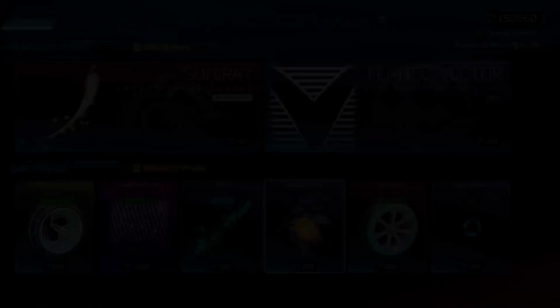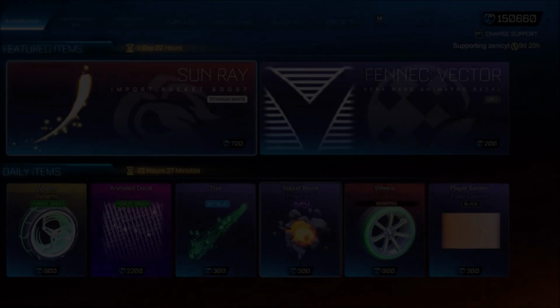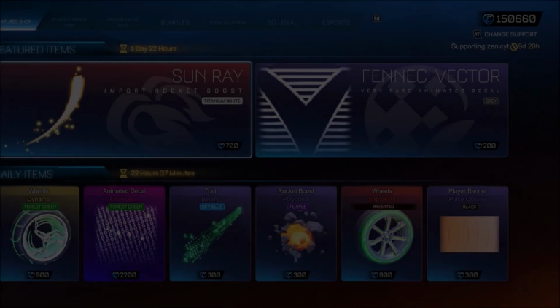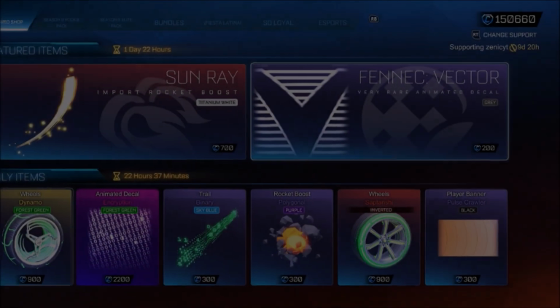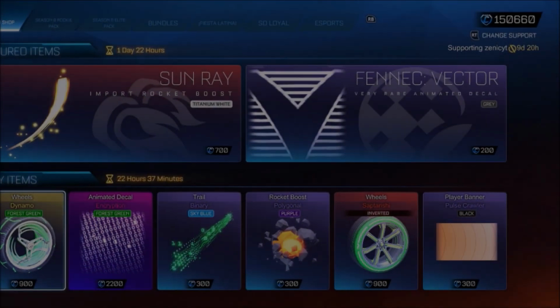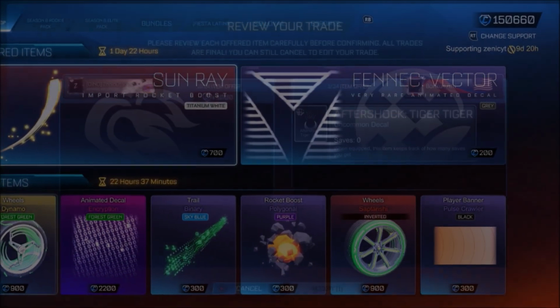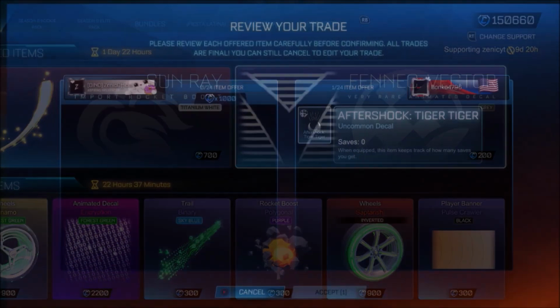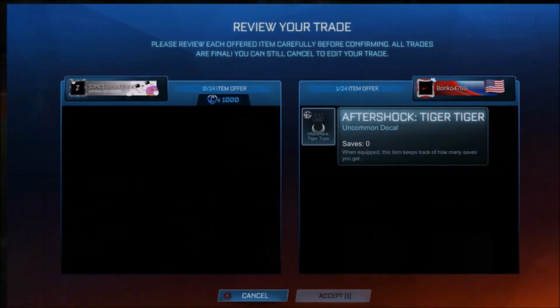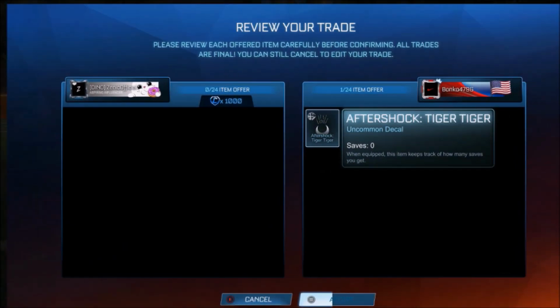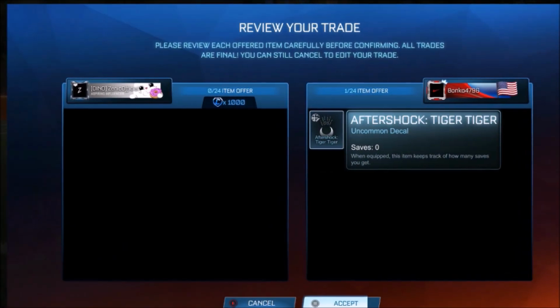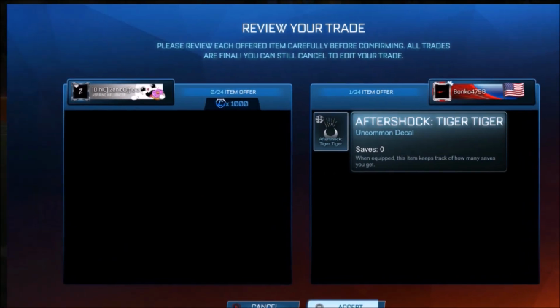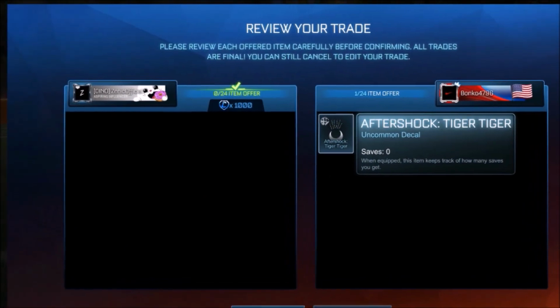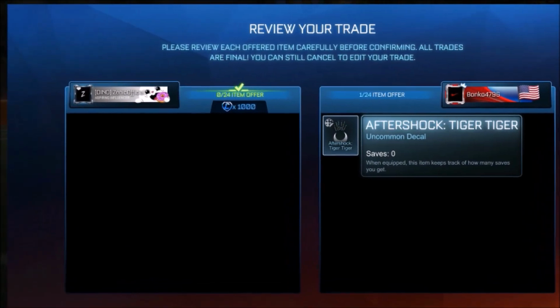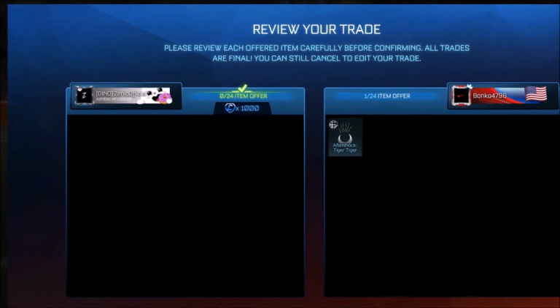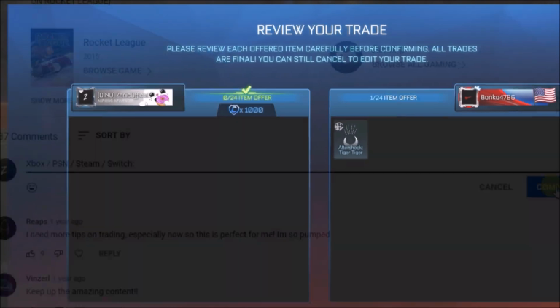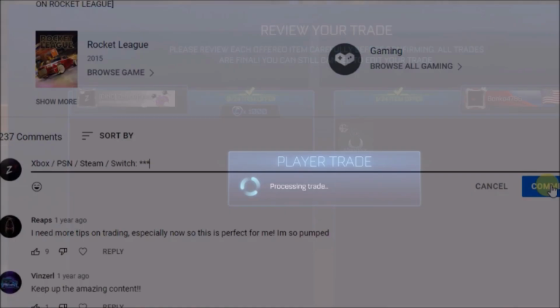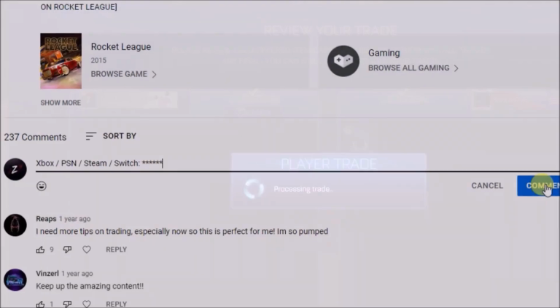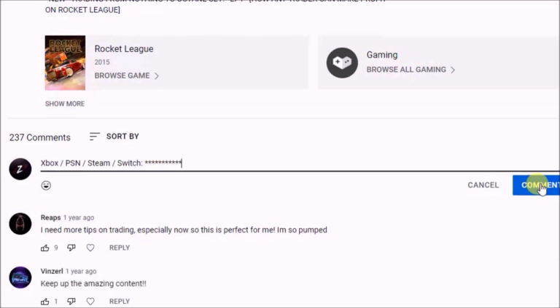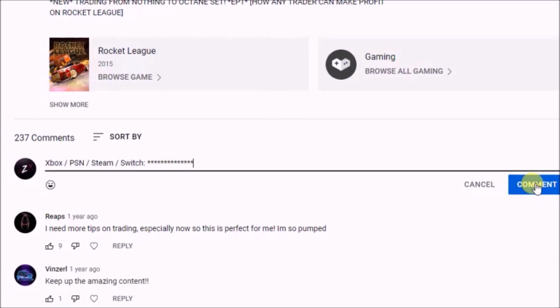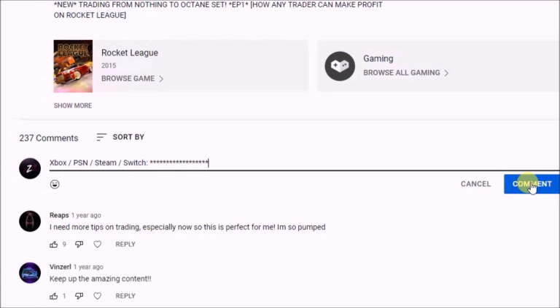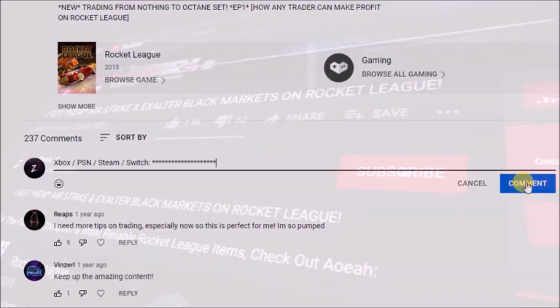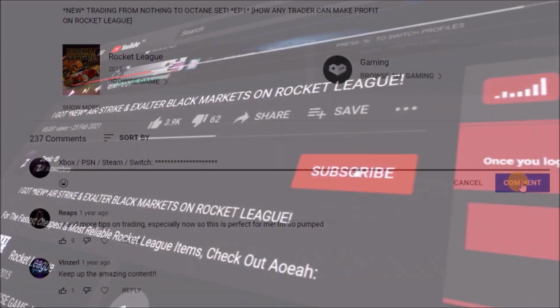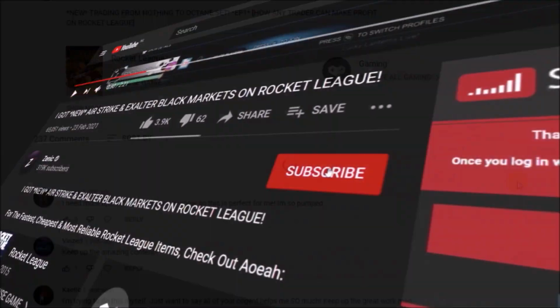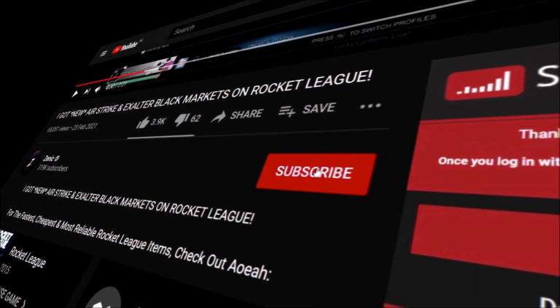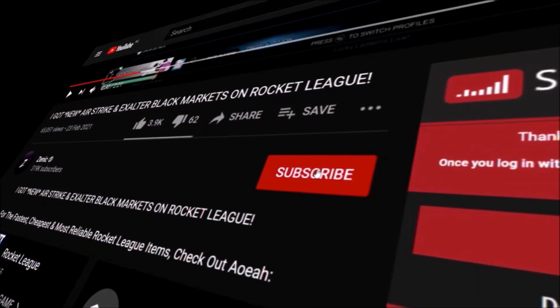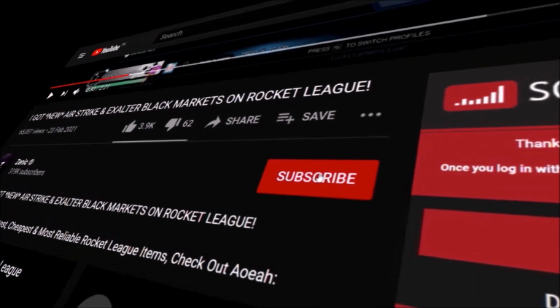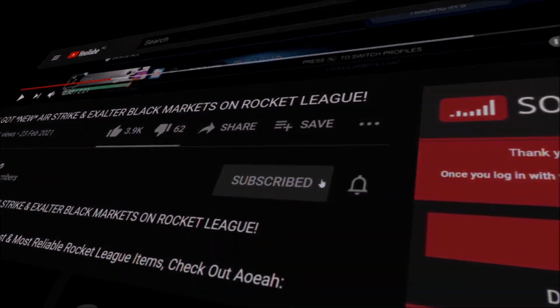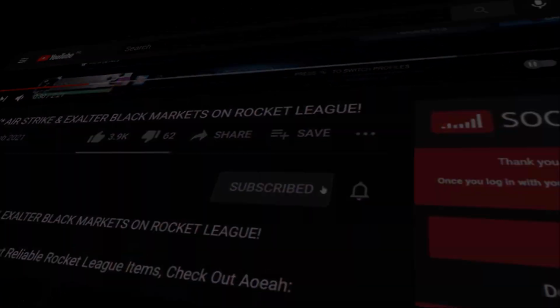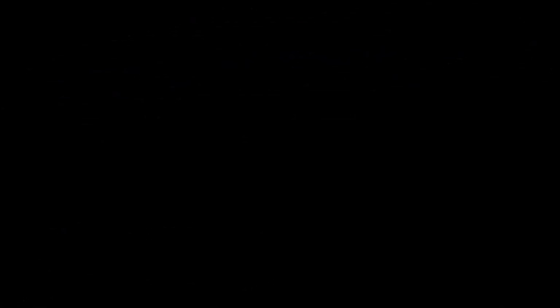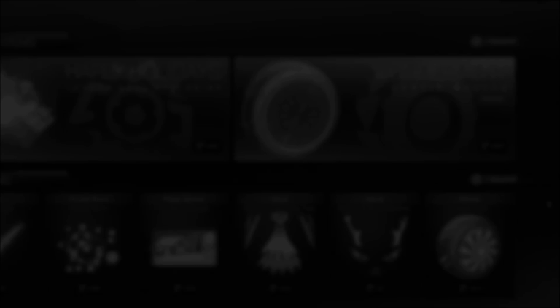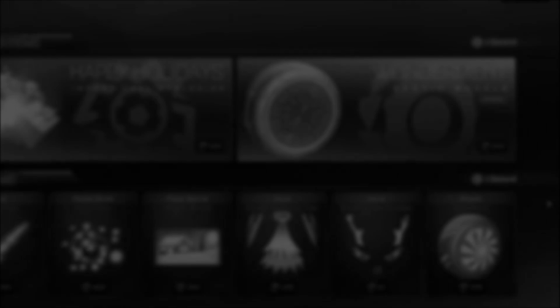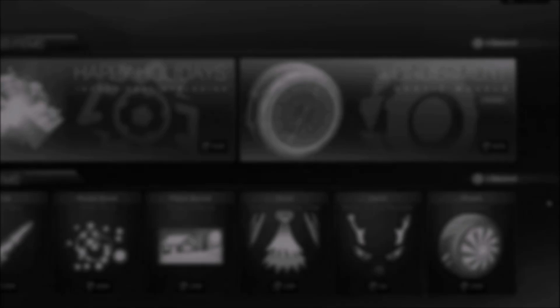As always, we are still going to be giving away 1,000 credits to a random sub at the end of this week. So make sure you have clicked that red button.